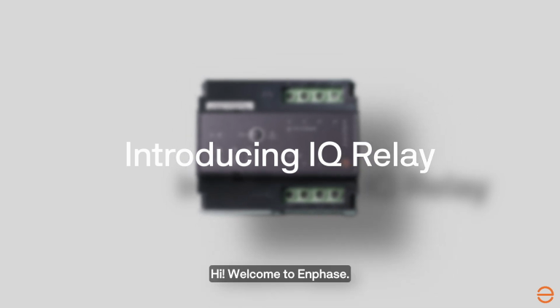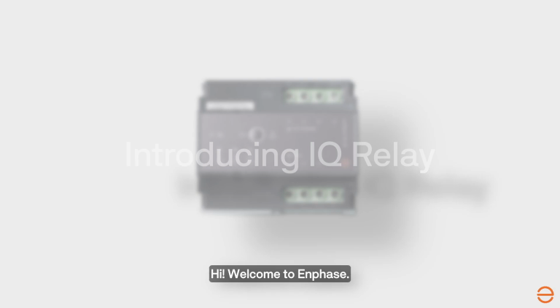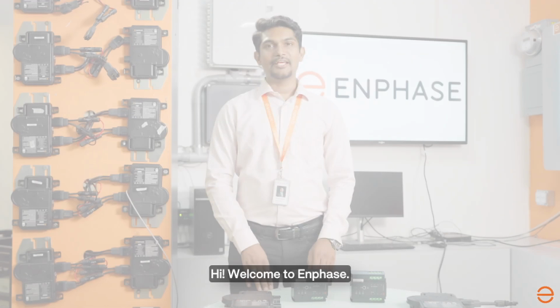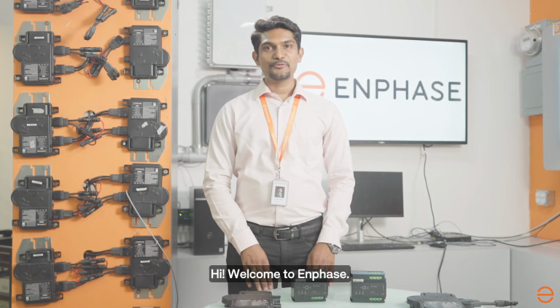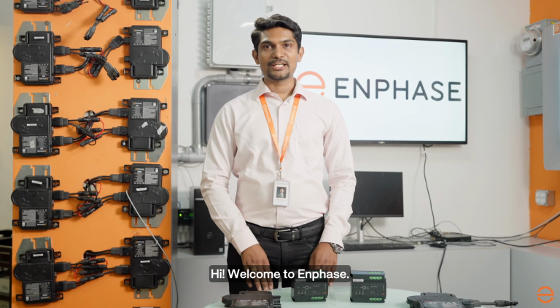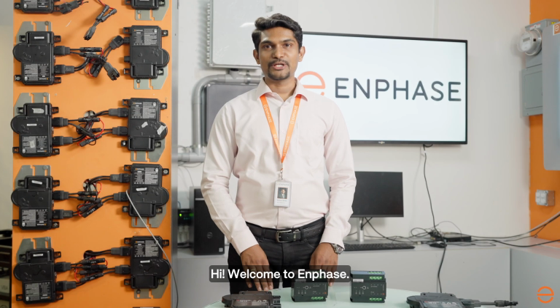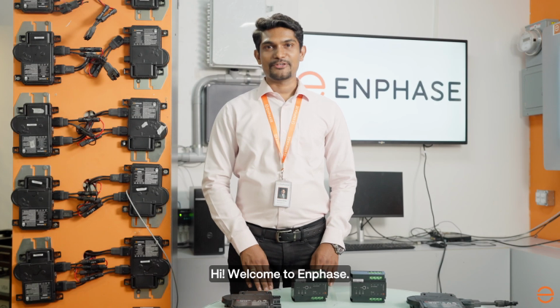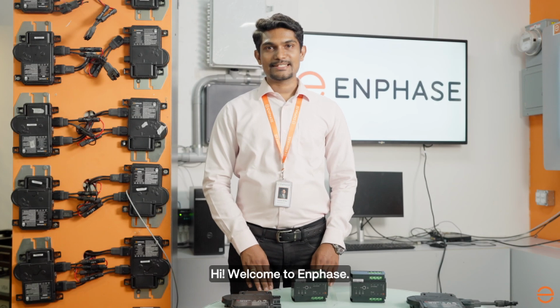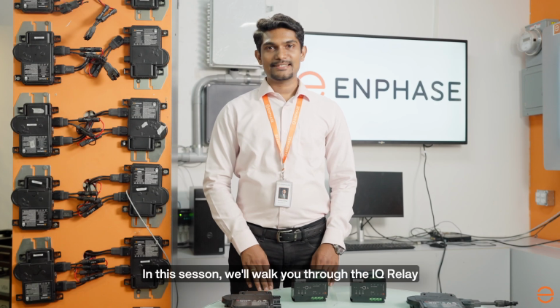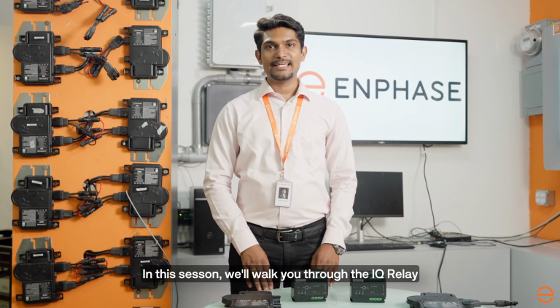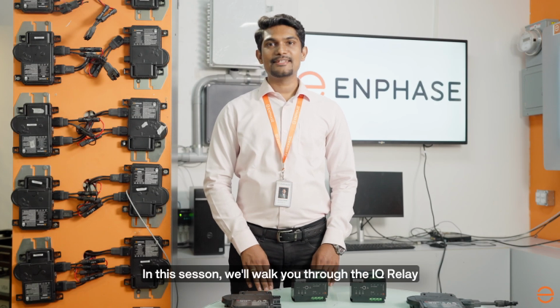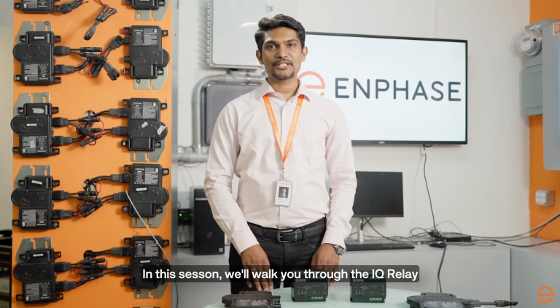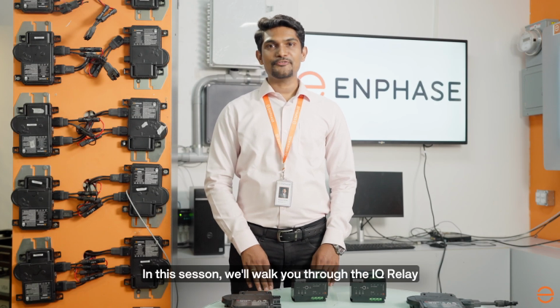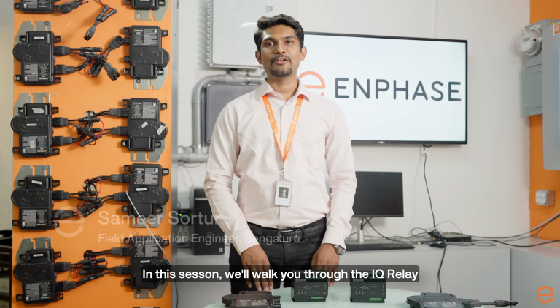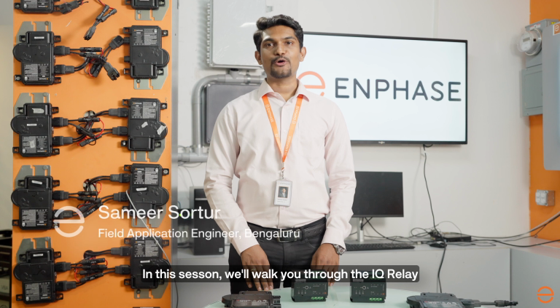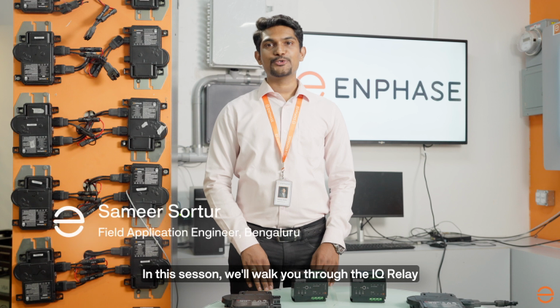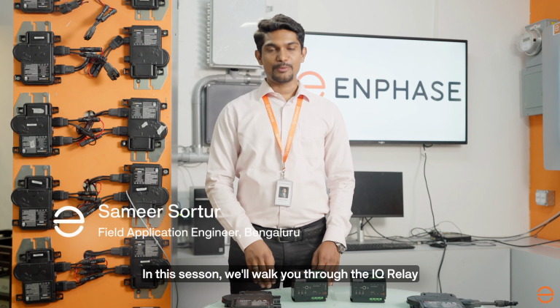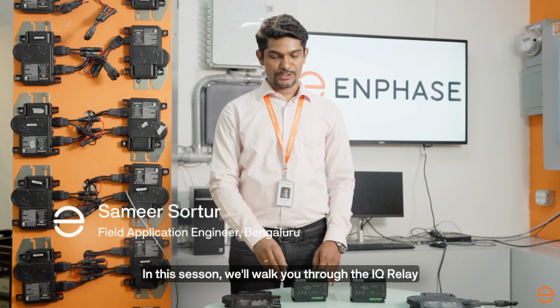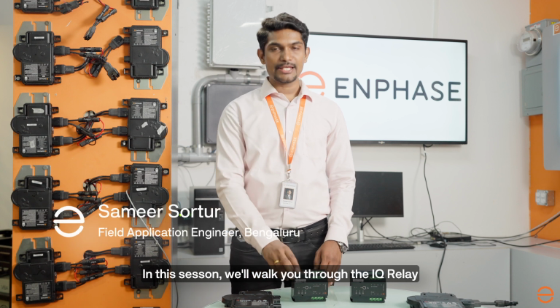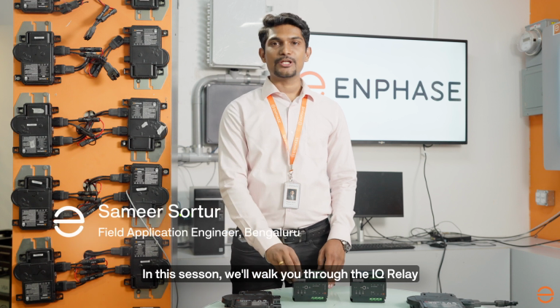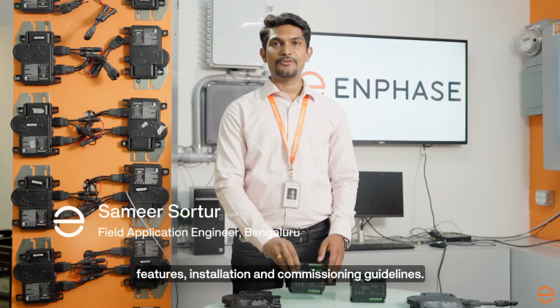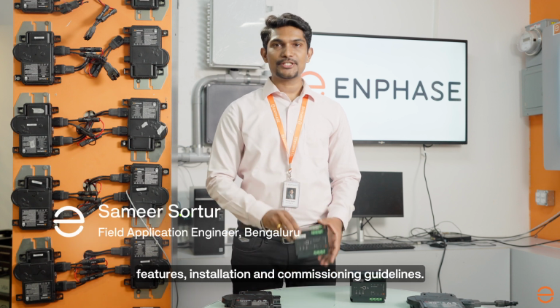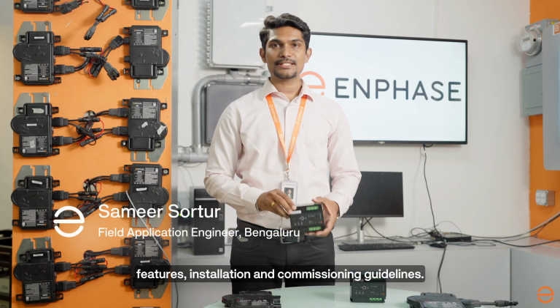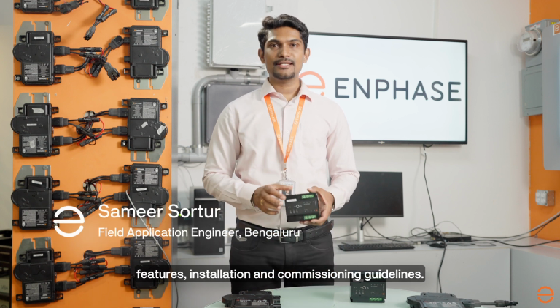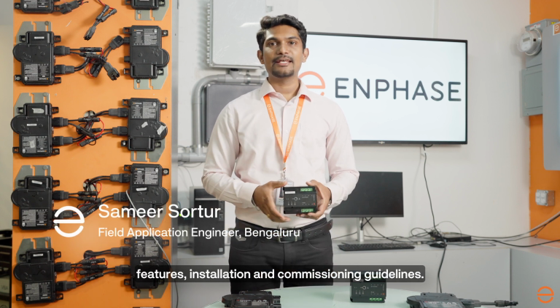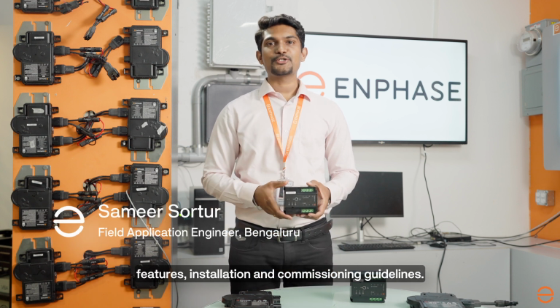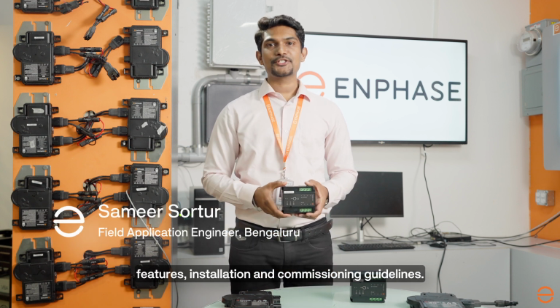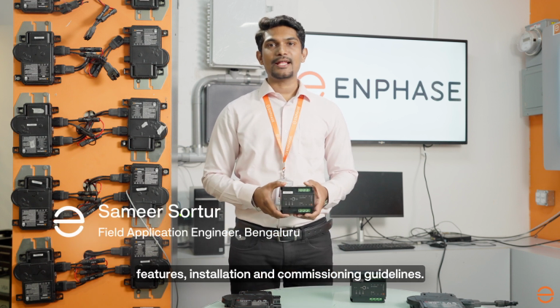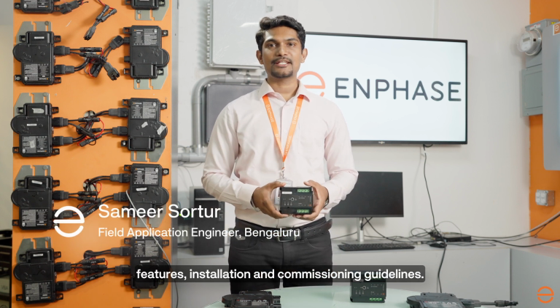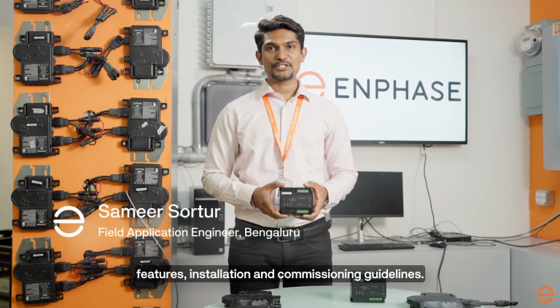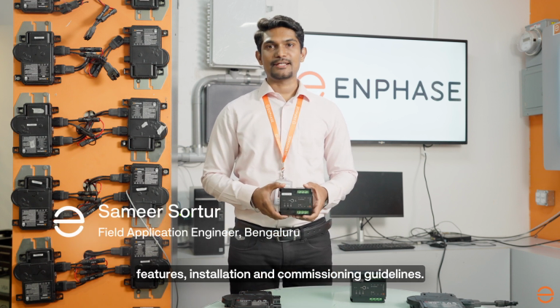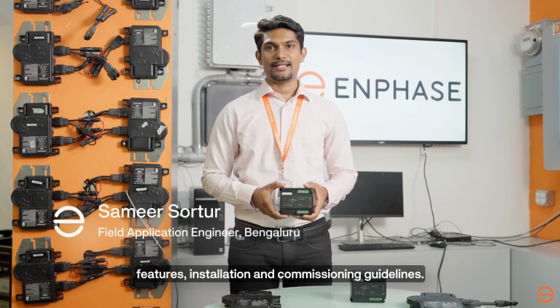Hi, welcome to Enphase. In this session we will walk you through the IQ Relay features, installation and commissioning guidelines.